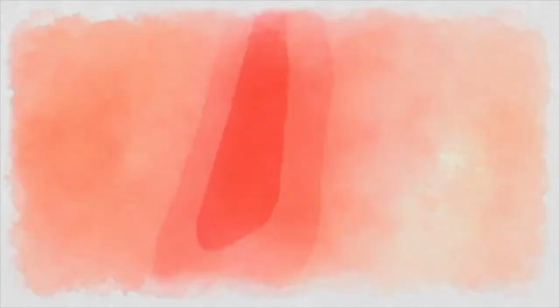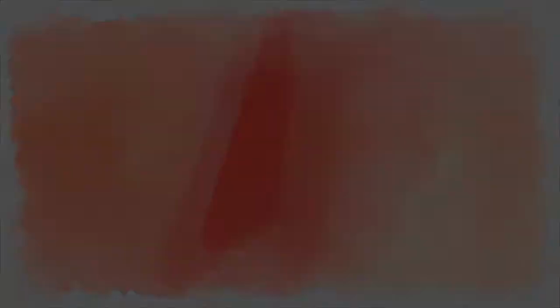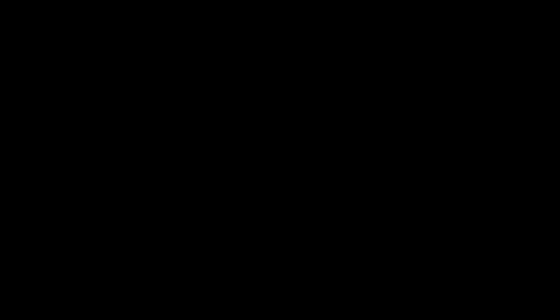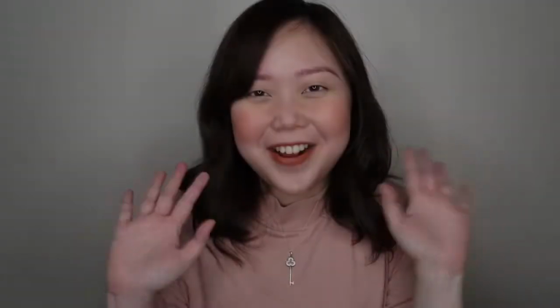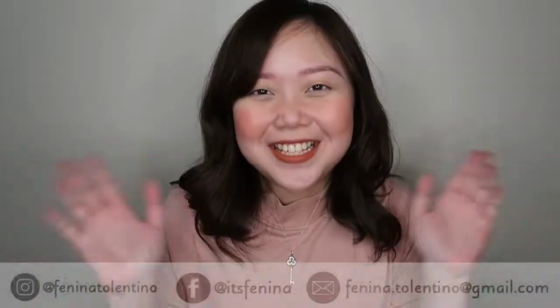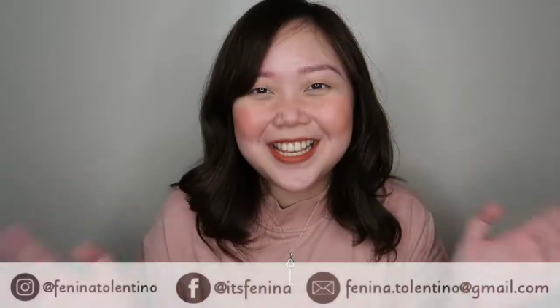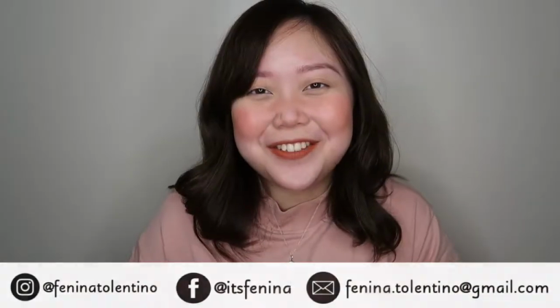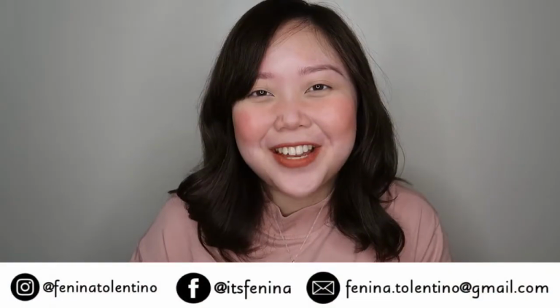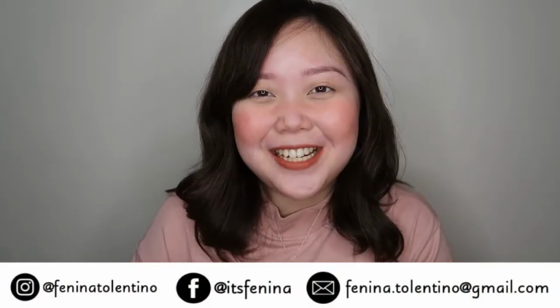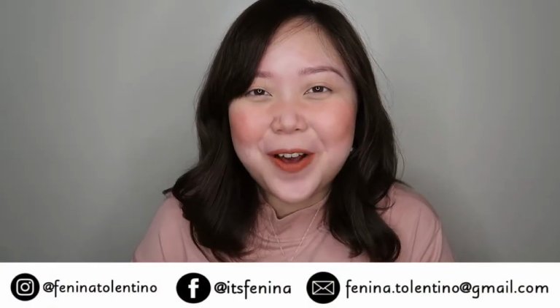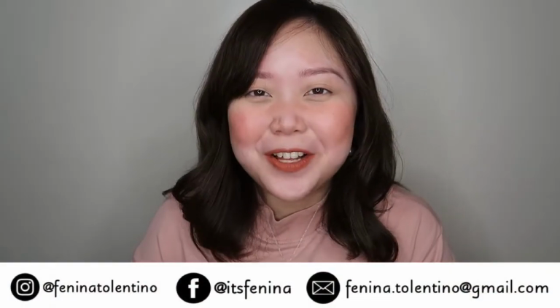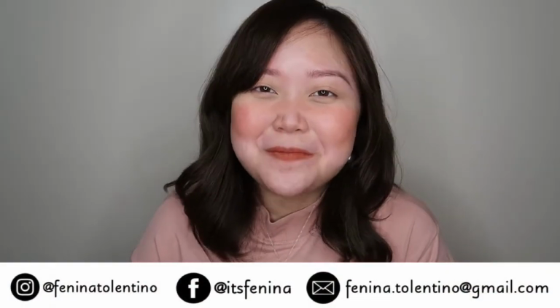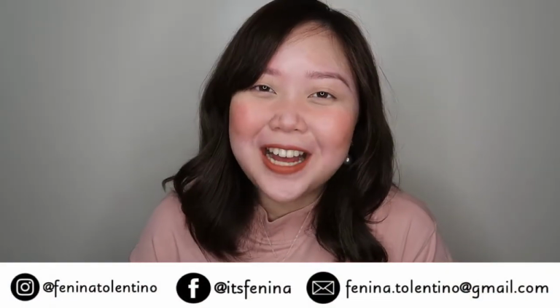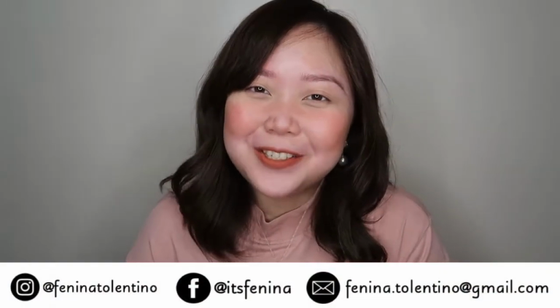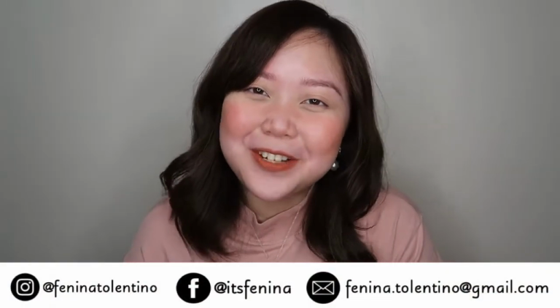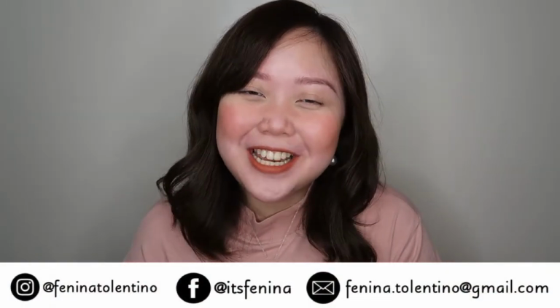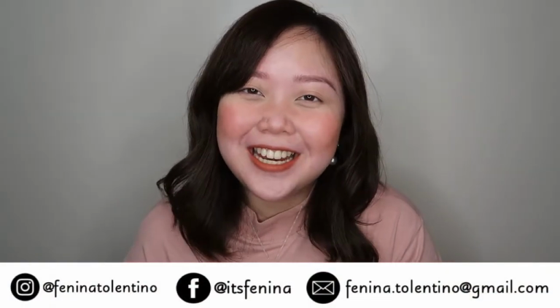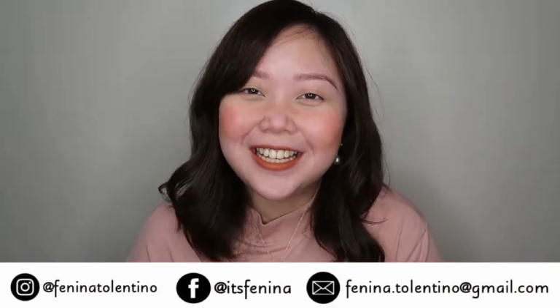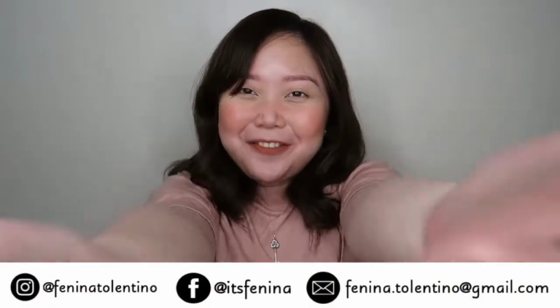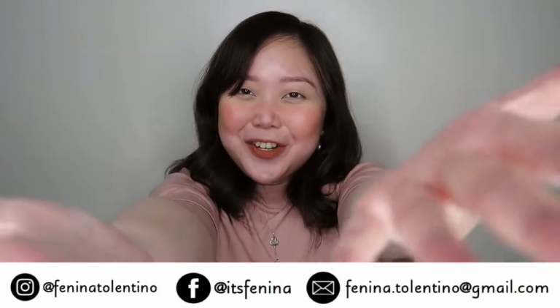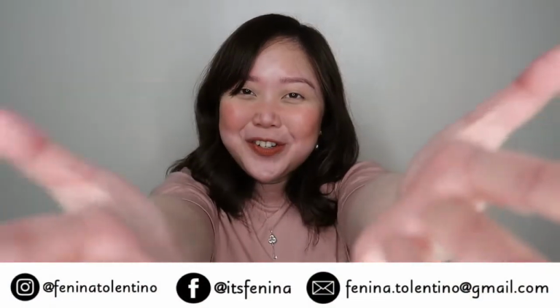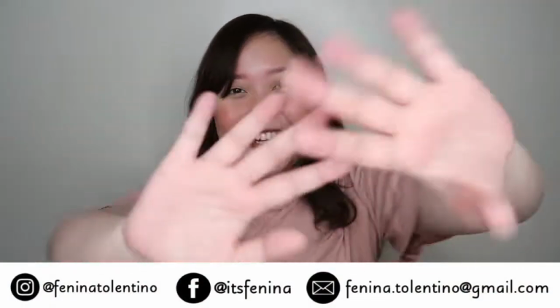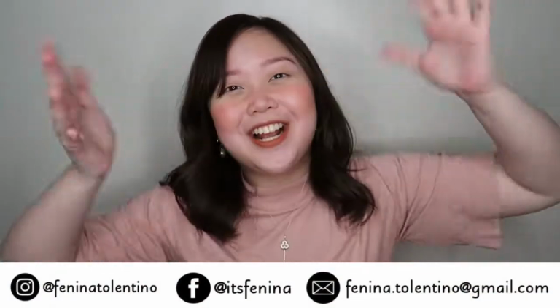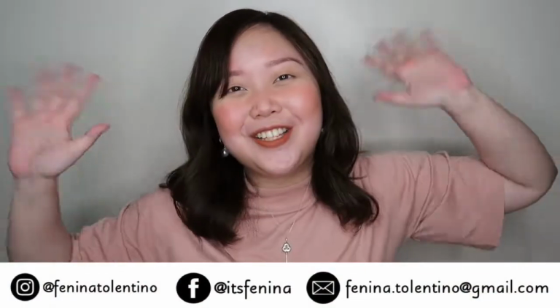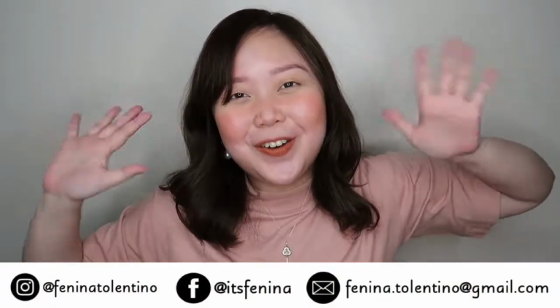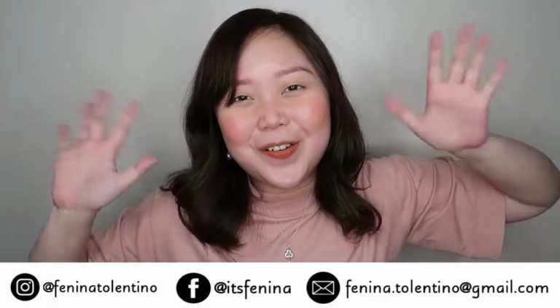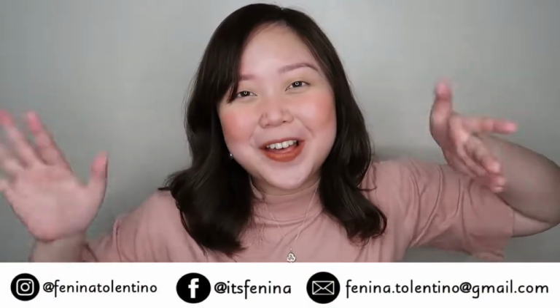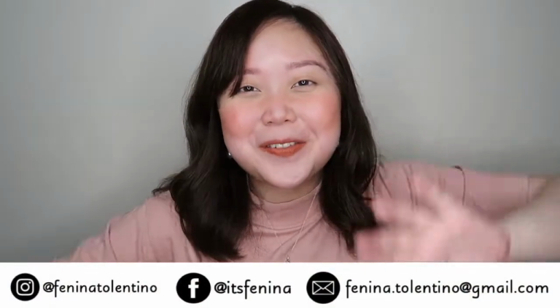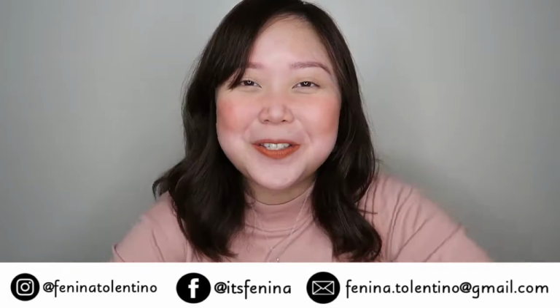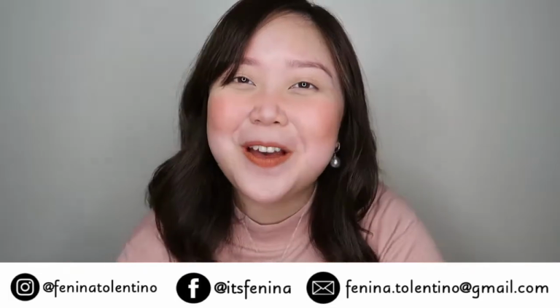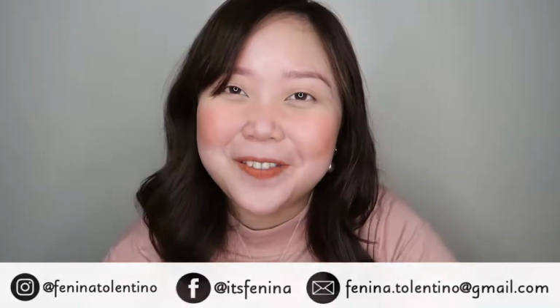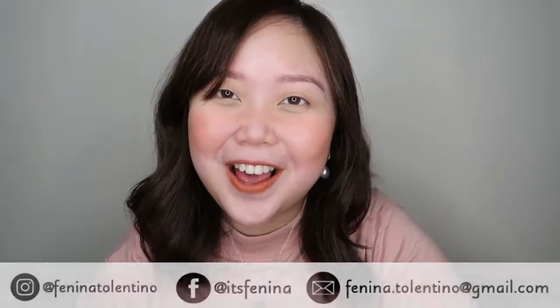Hey friends! It's Fenina! Welcome back to my channel! If you're new here, hello! Welcome to my vlog!